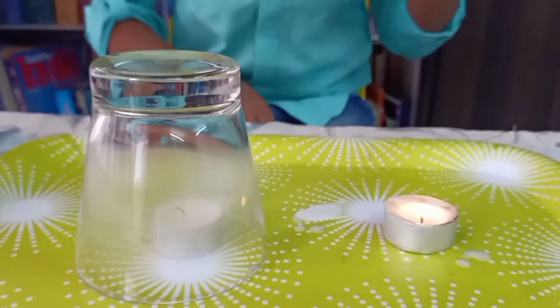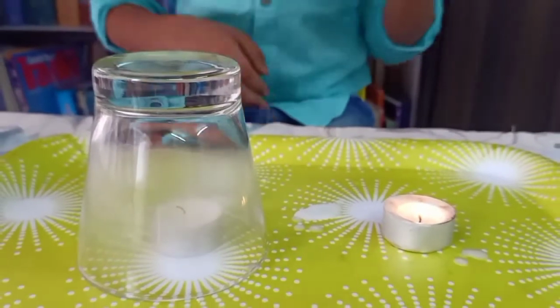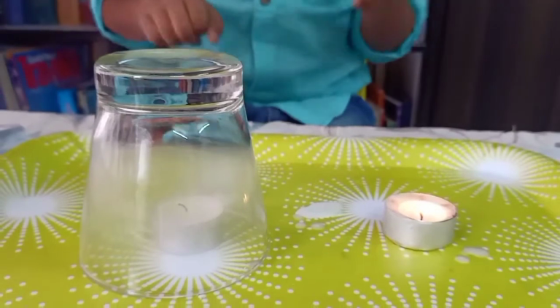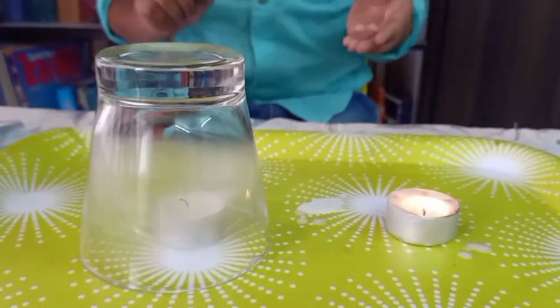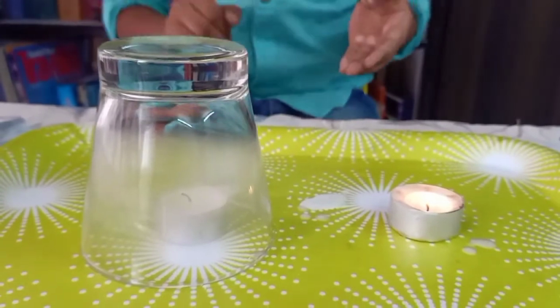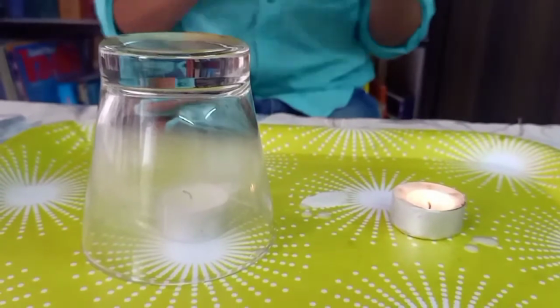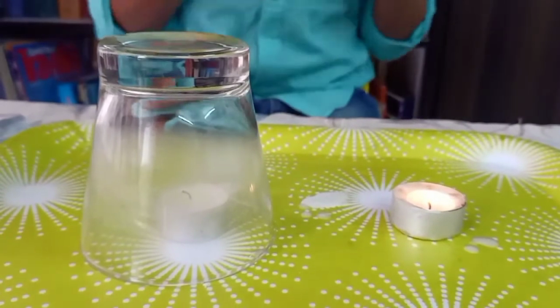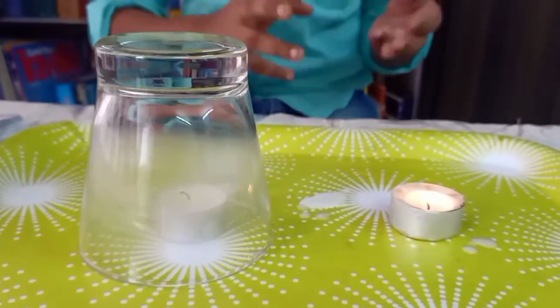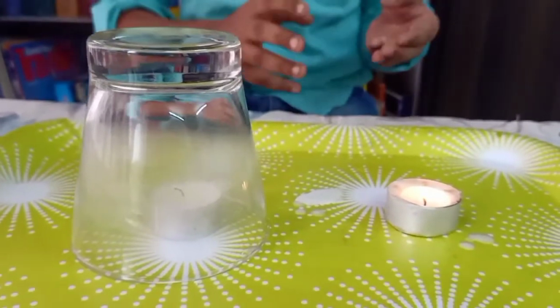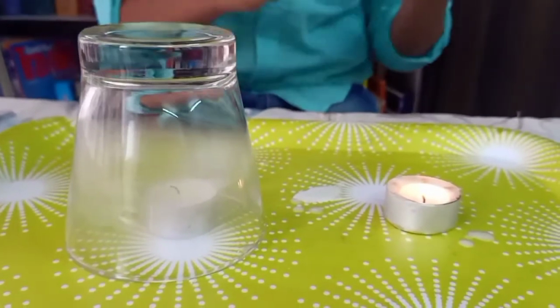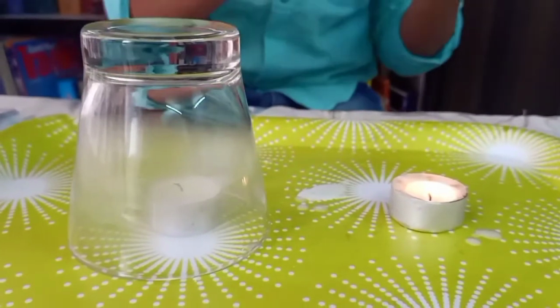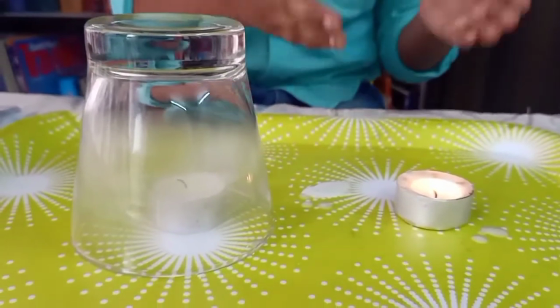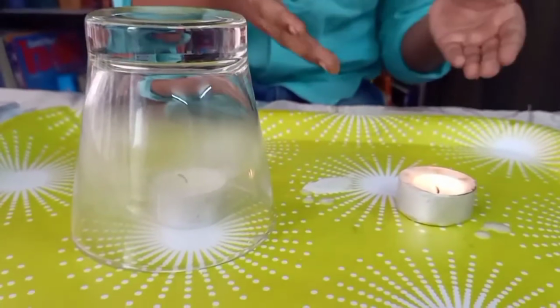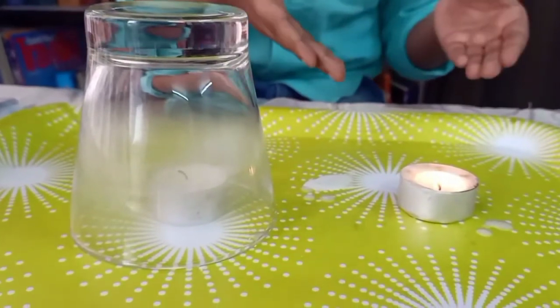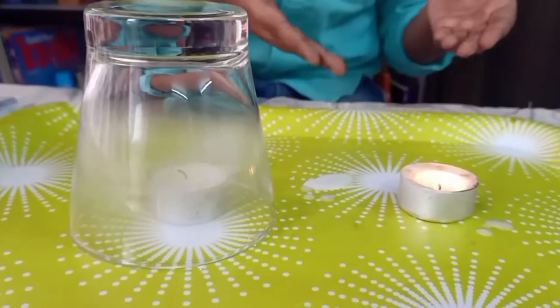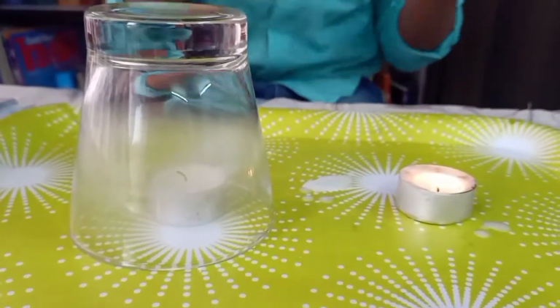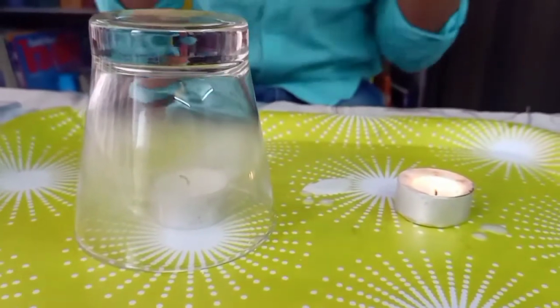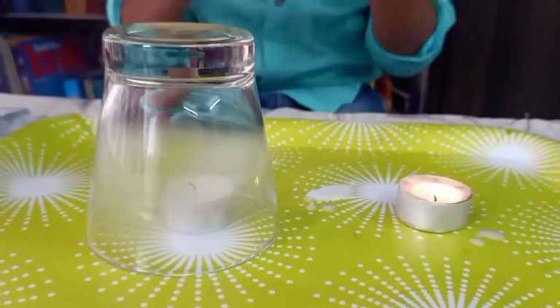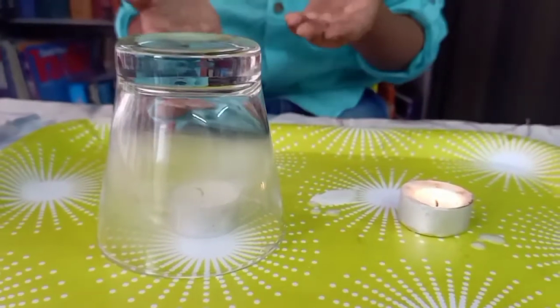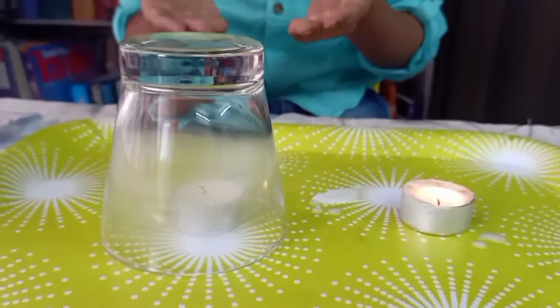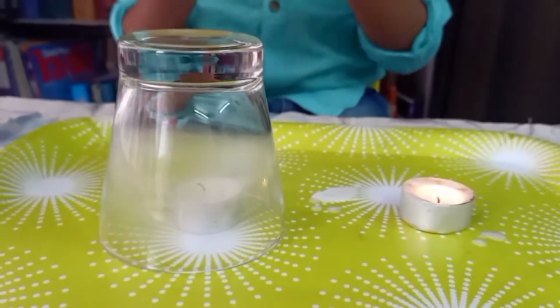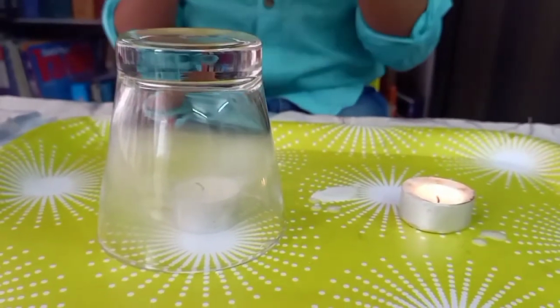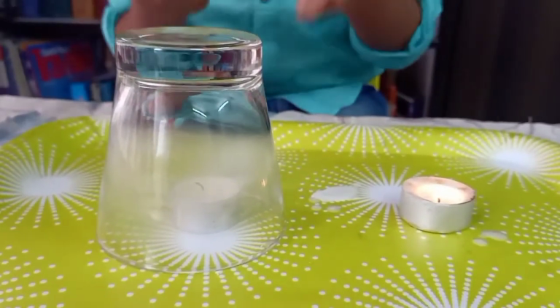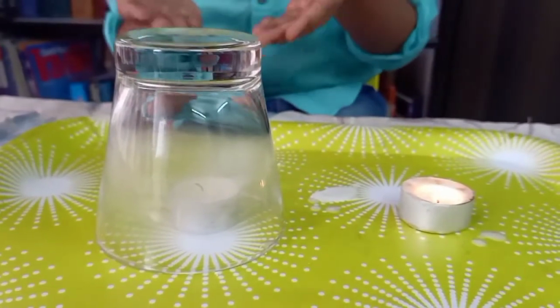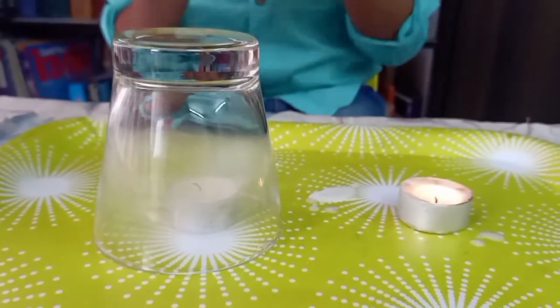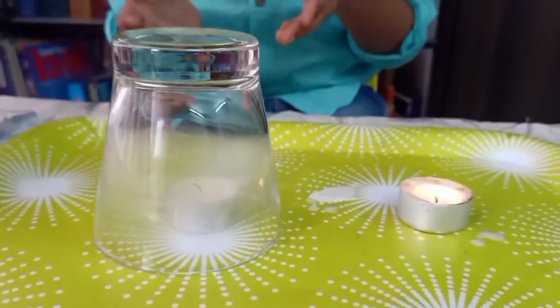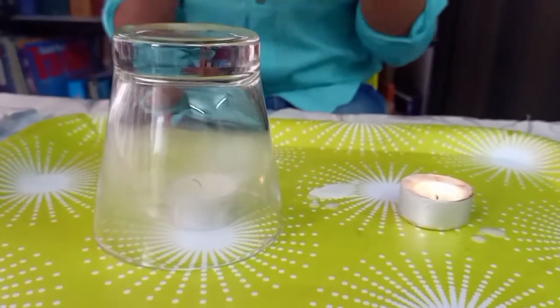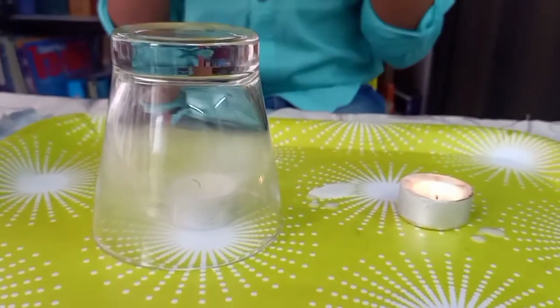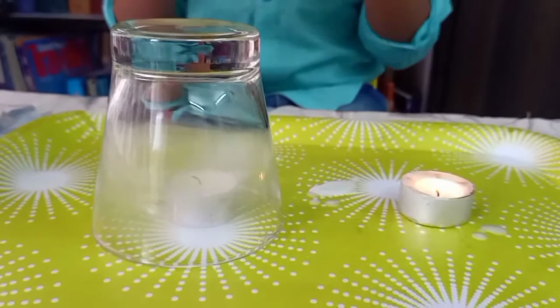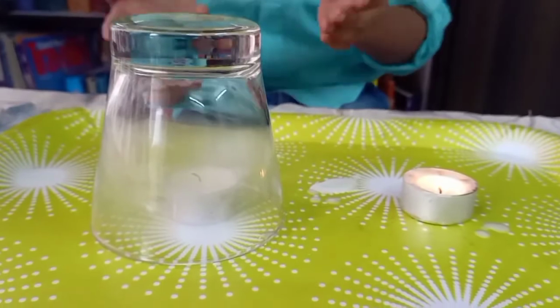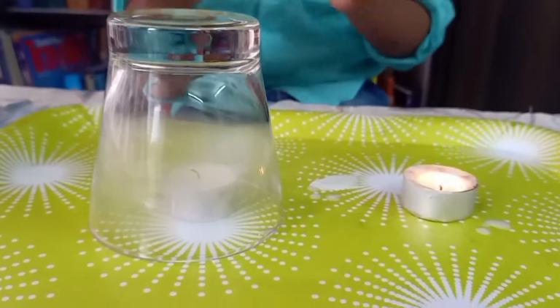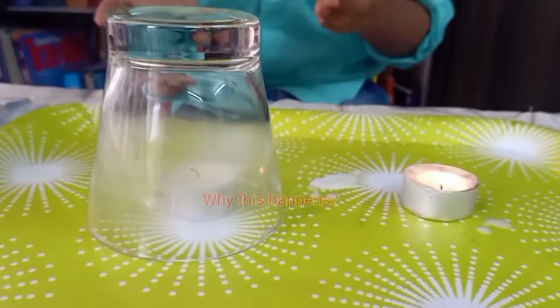The candle which is outside is still burning. The candle which is inside the glass has stopped burning.